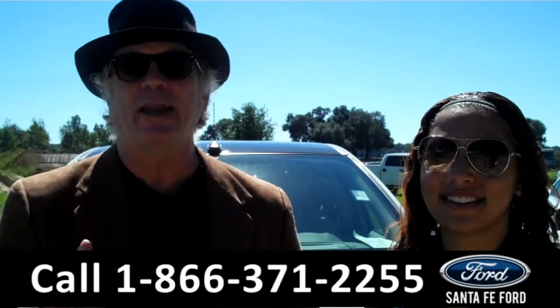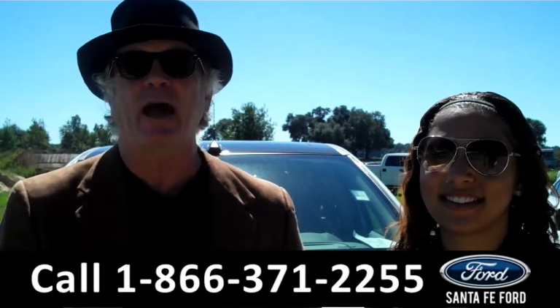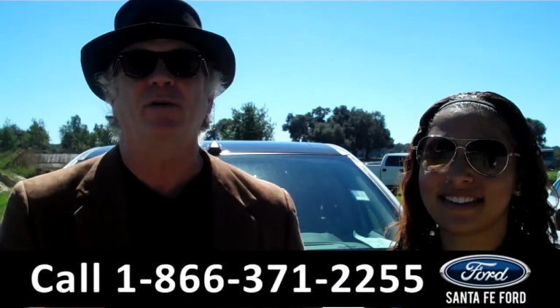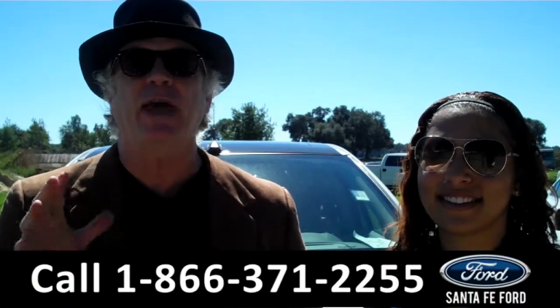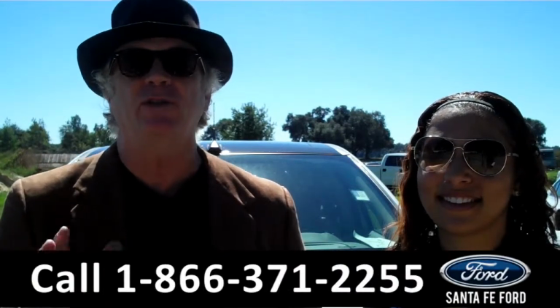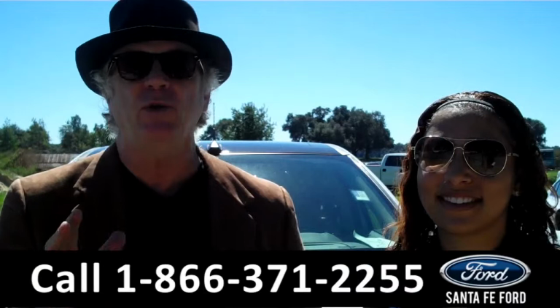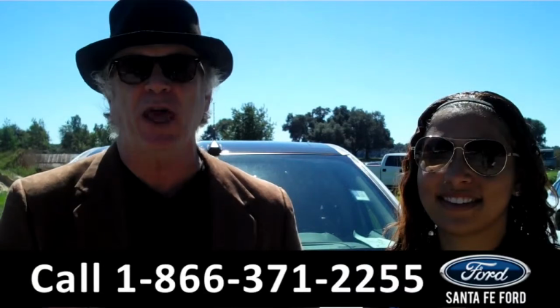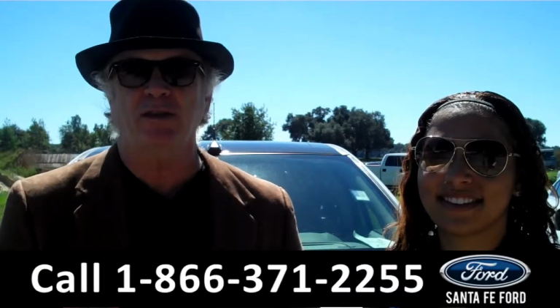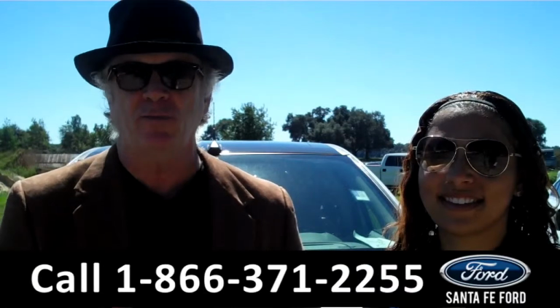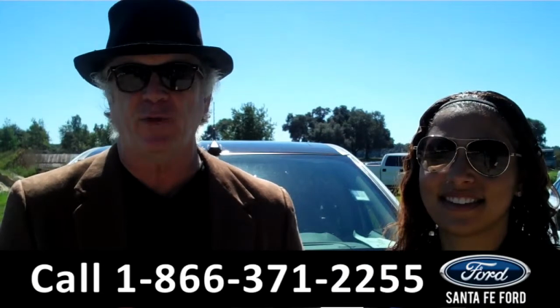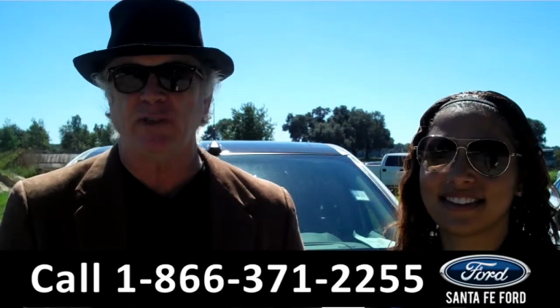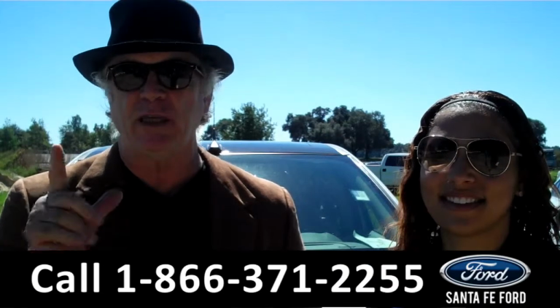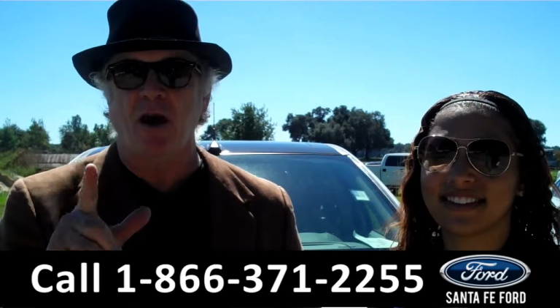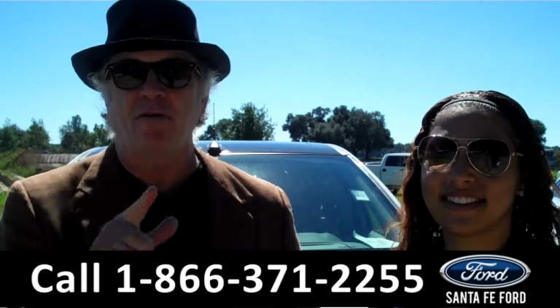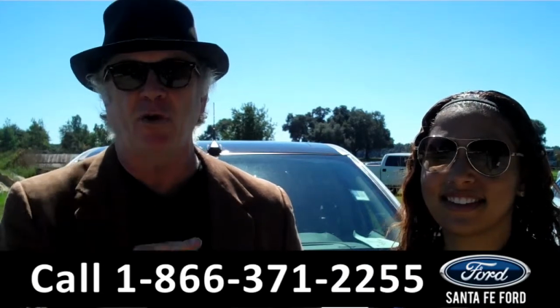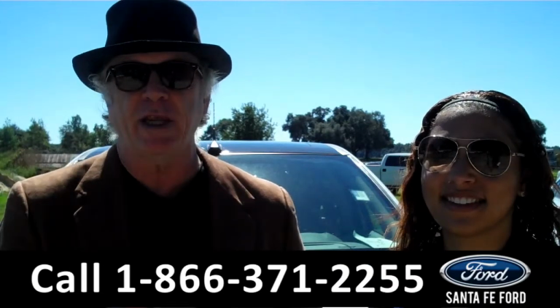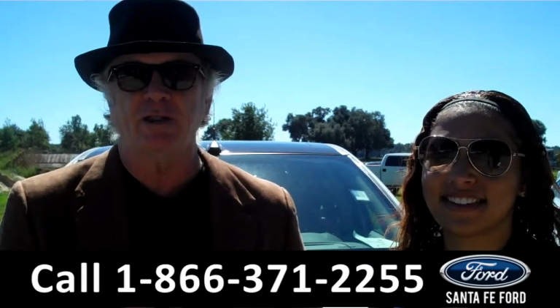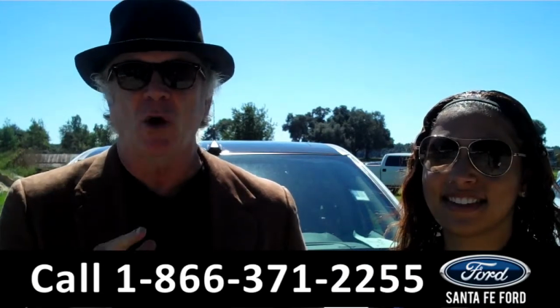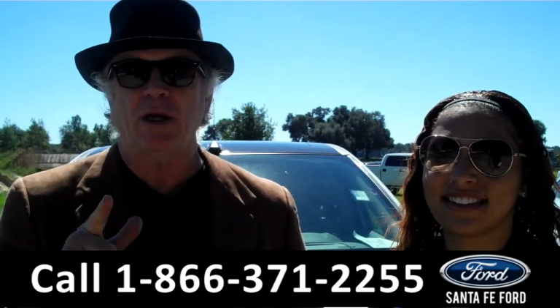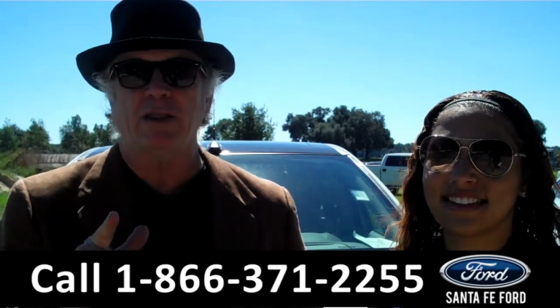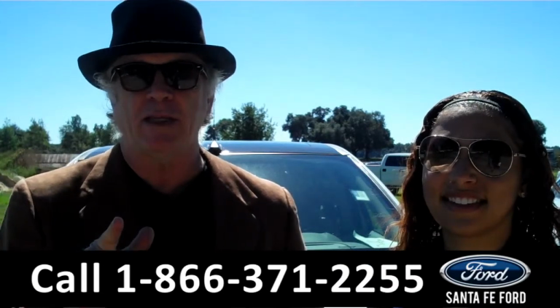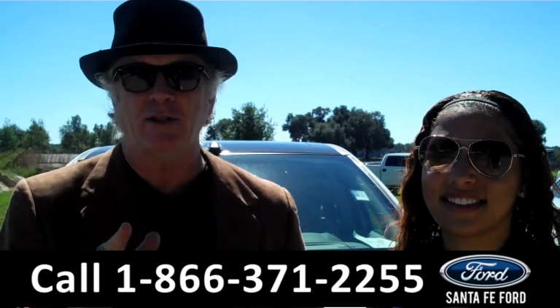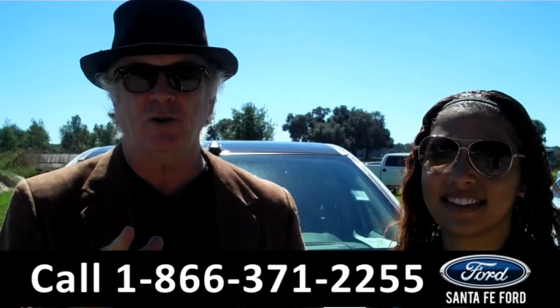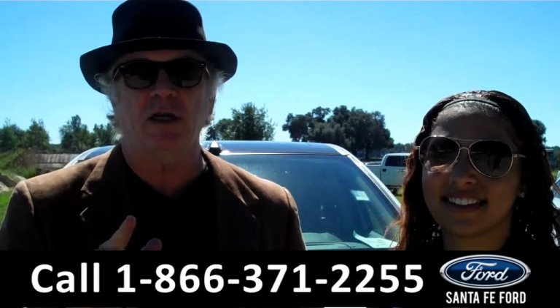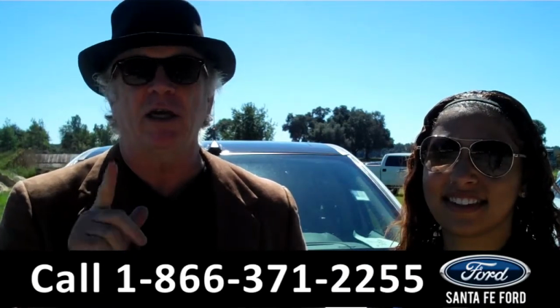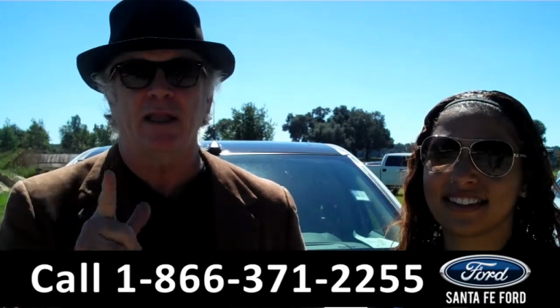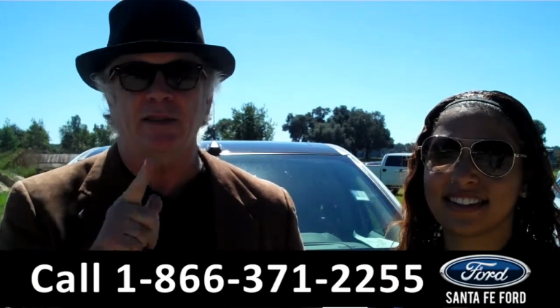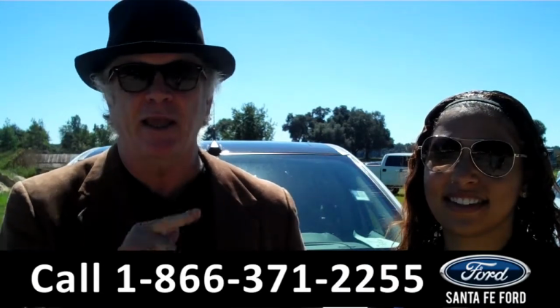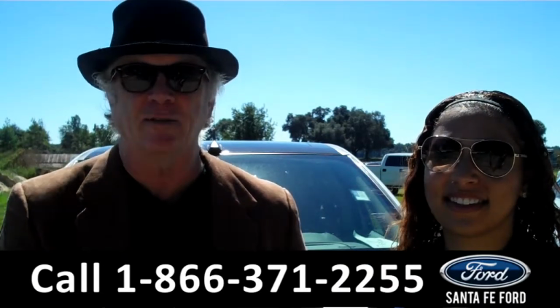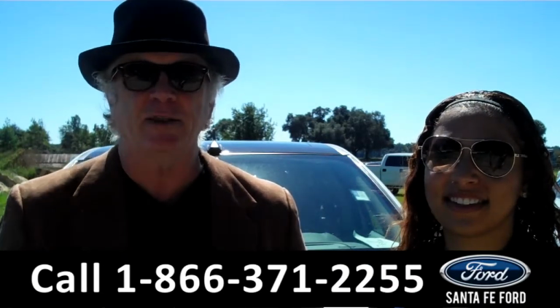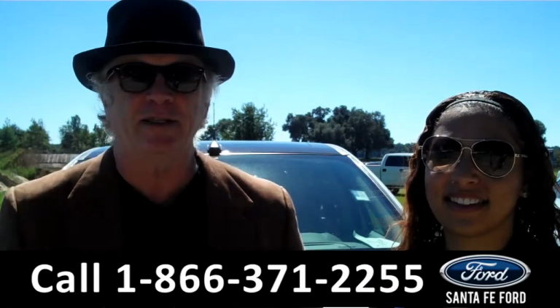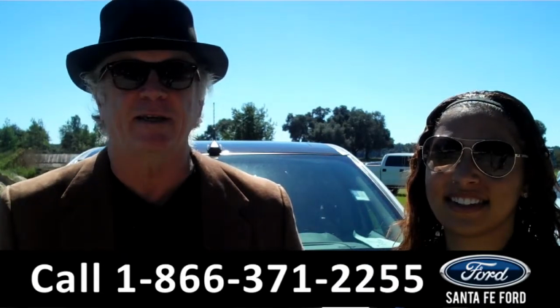Right now we've got a 2015 Ford Edge. I want you to stay tuned — Leslie has more details.